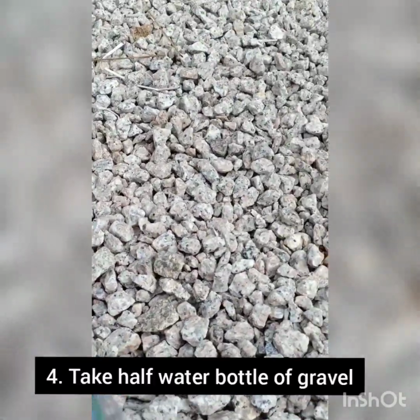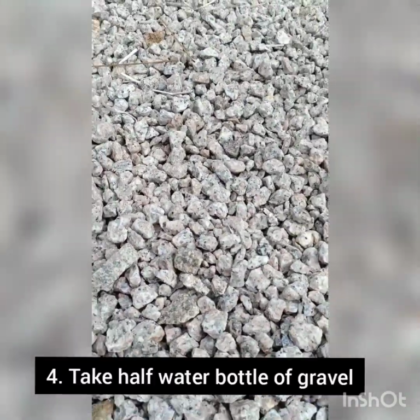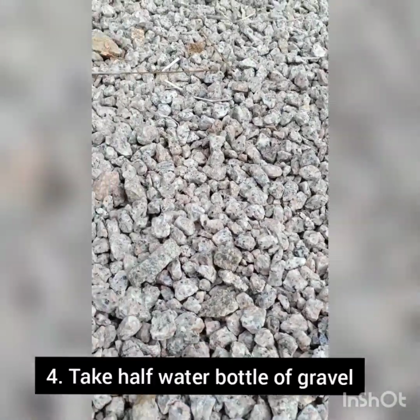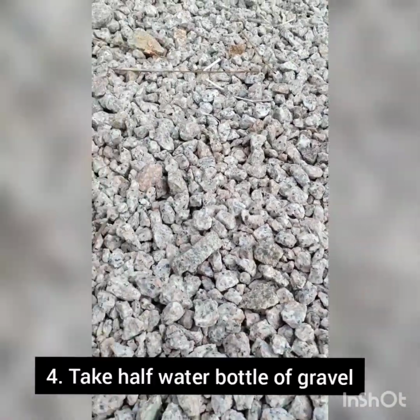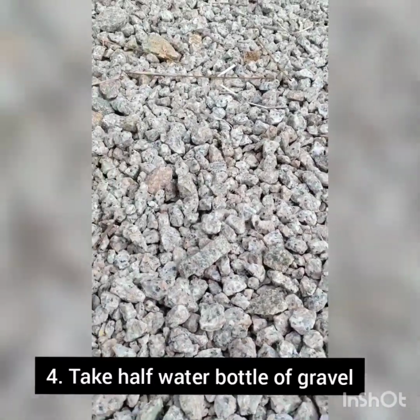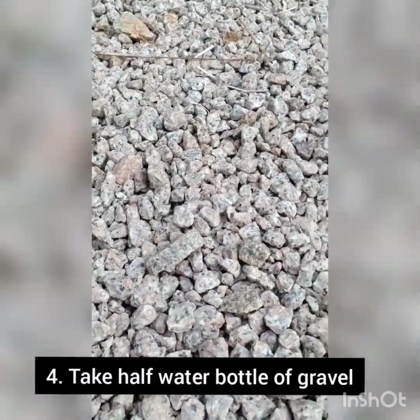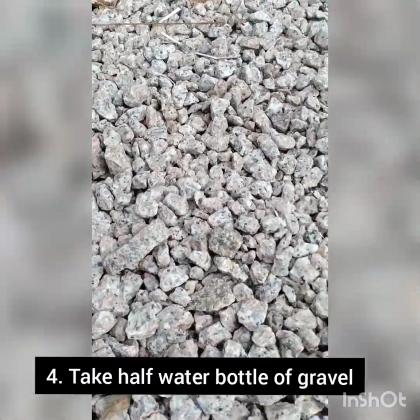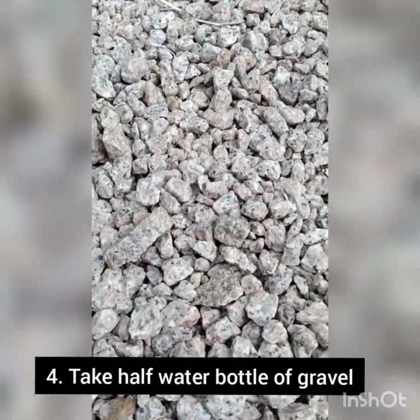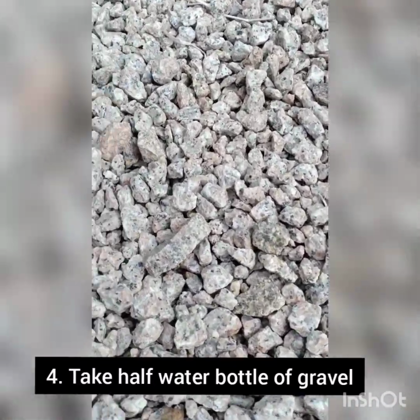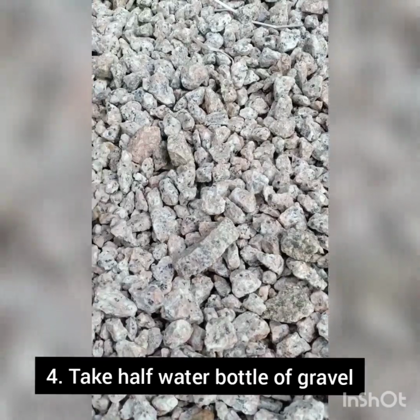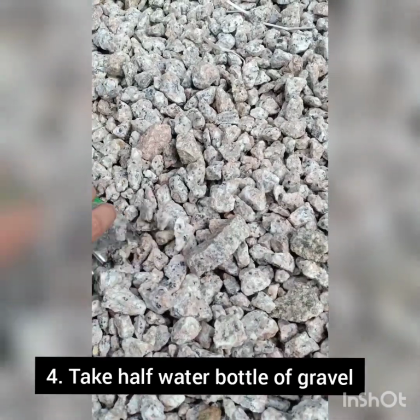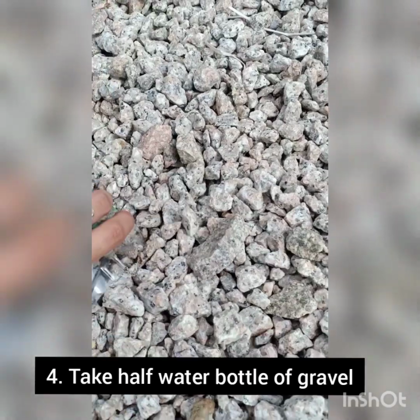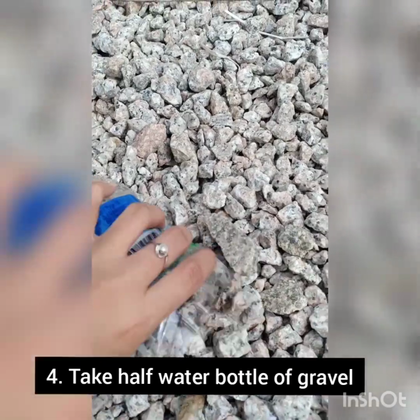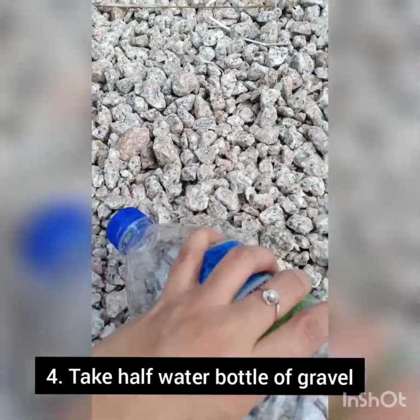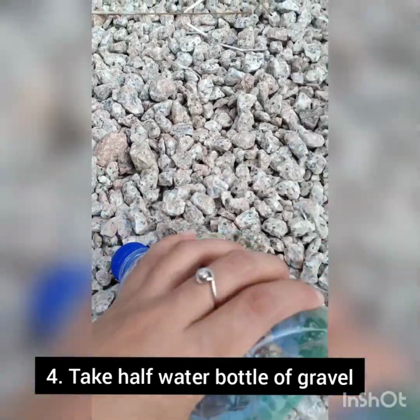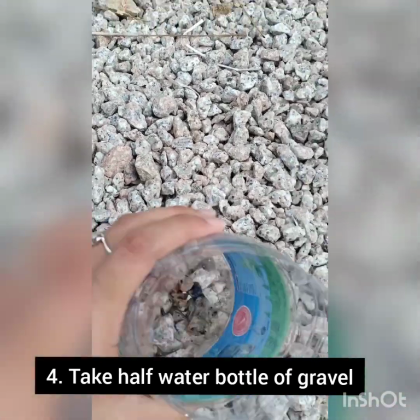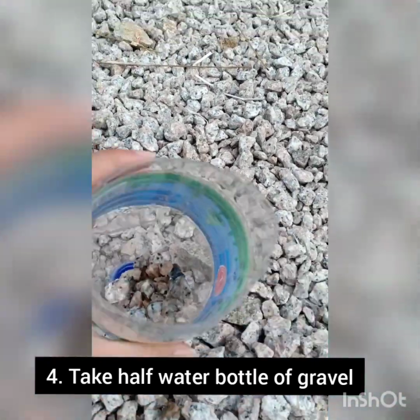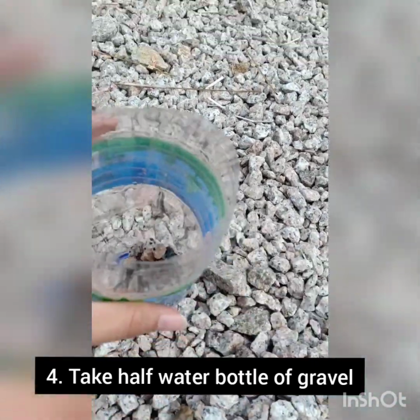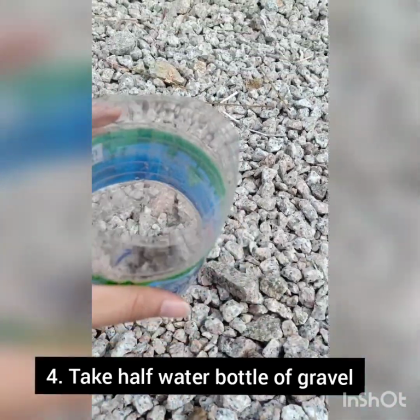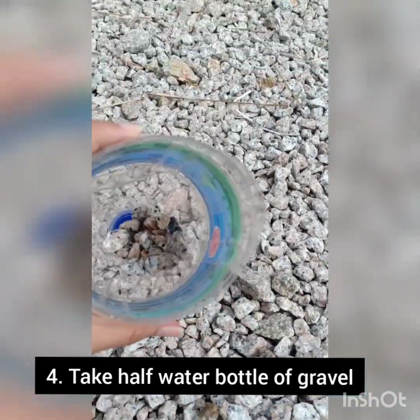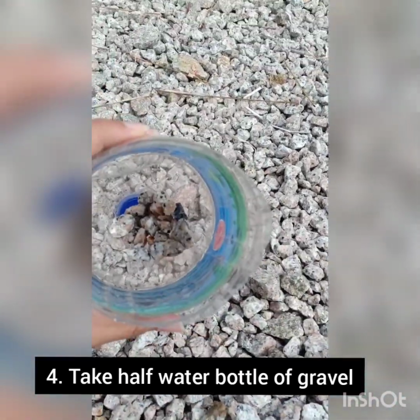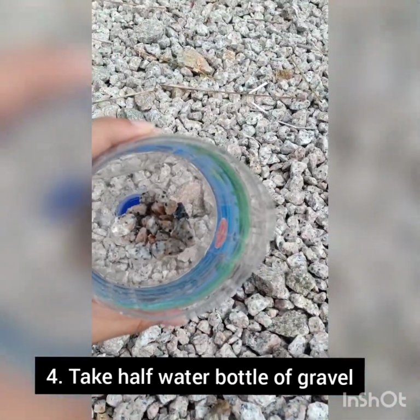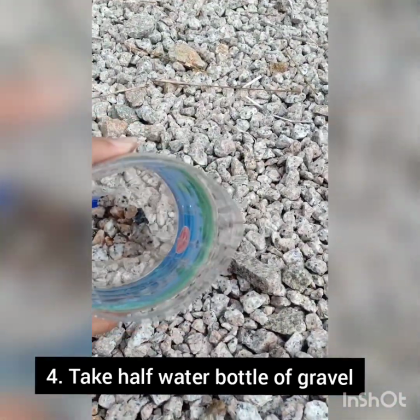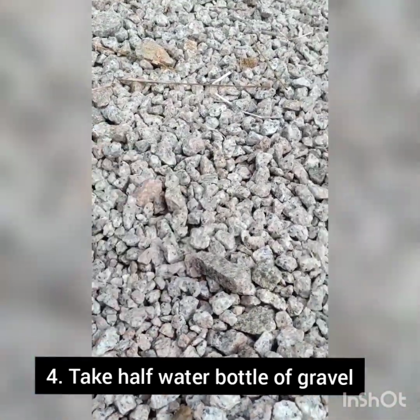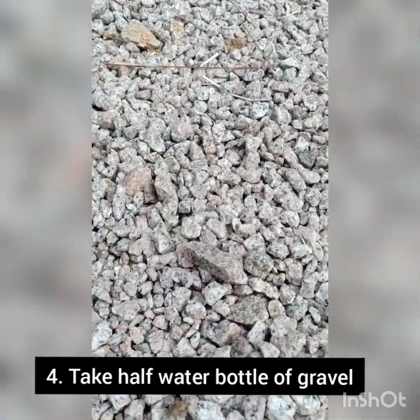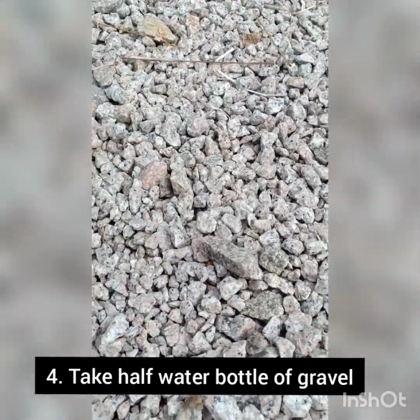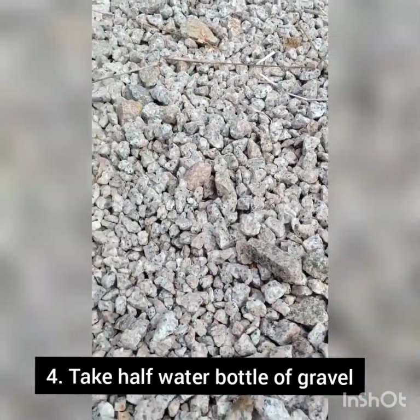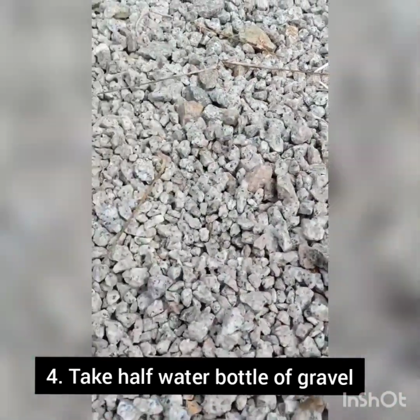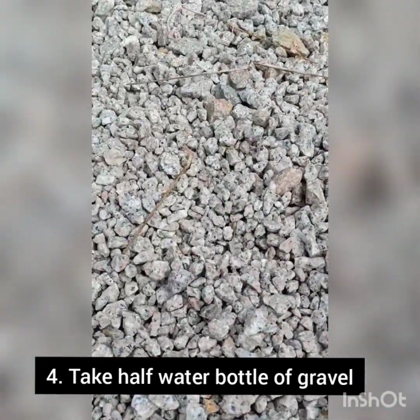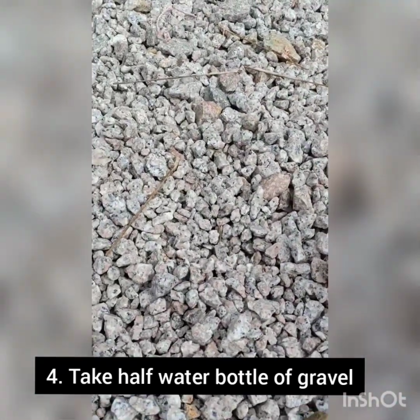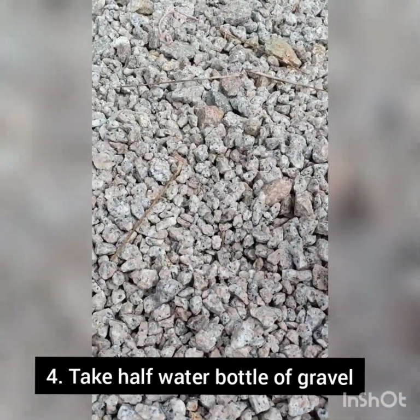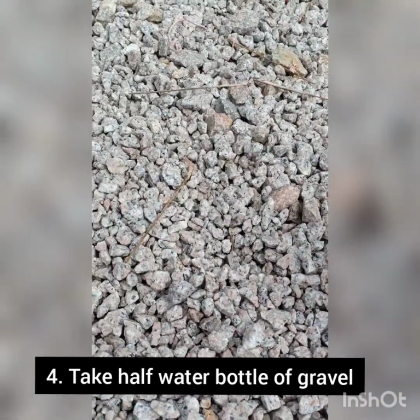Moving on to the gravel — take half of the one-liter bottle for the test. I may use the sizes without sieving it.